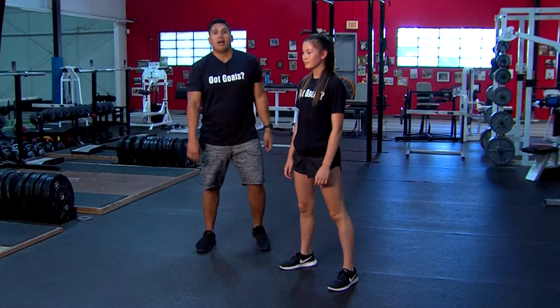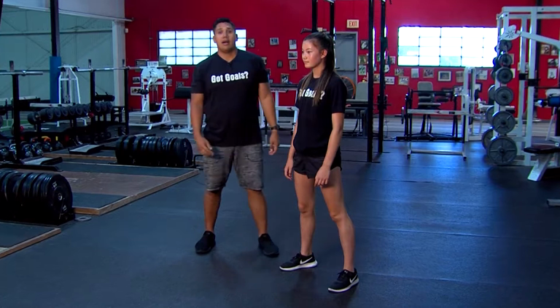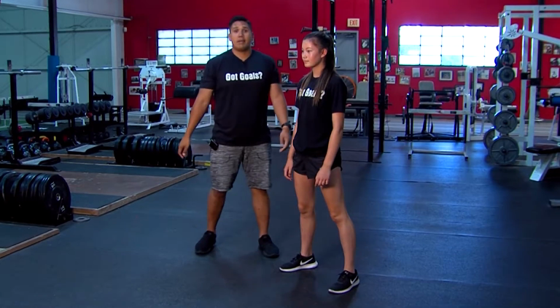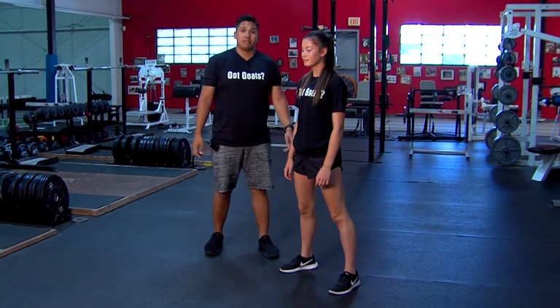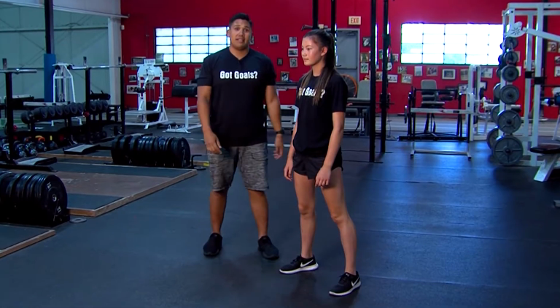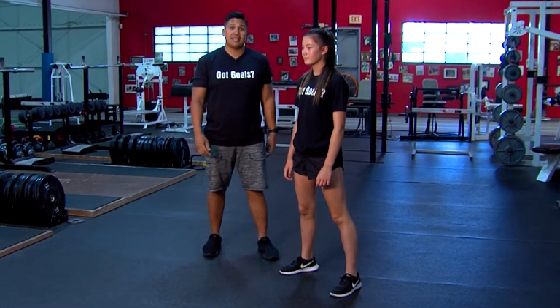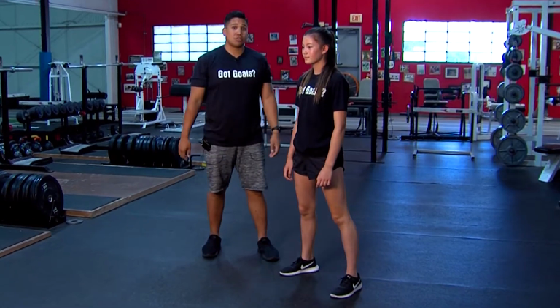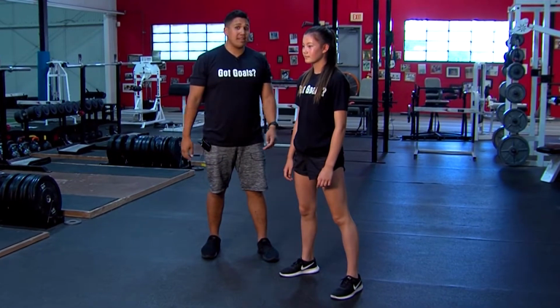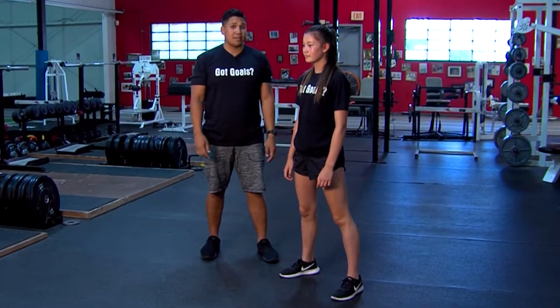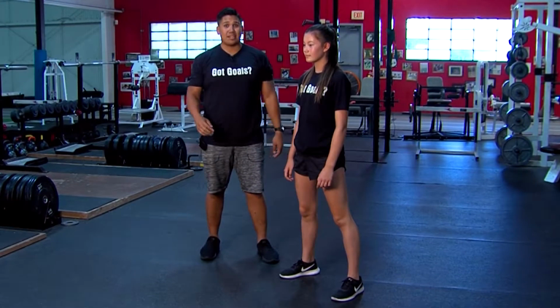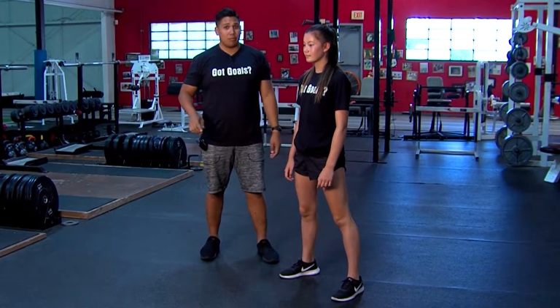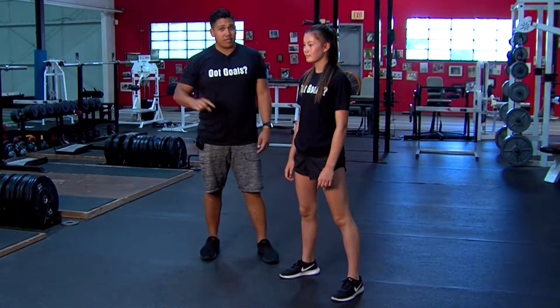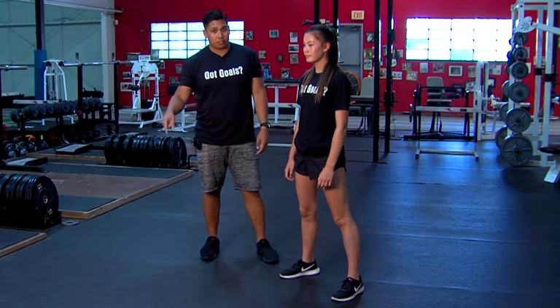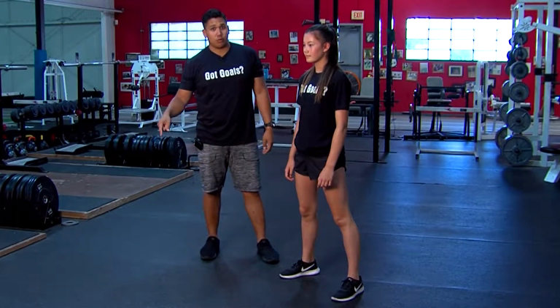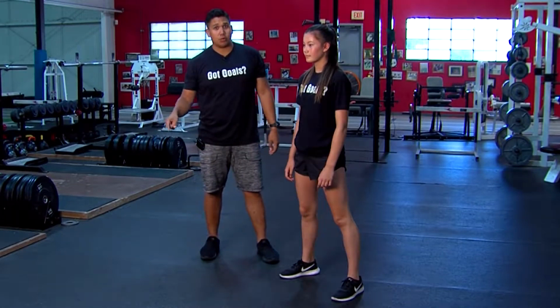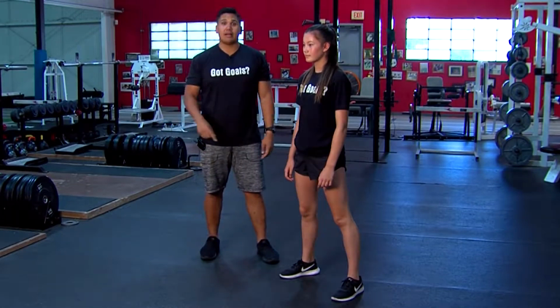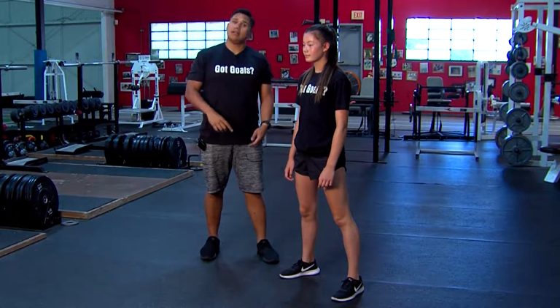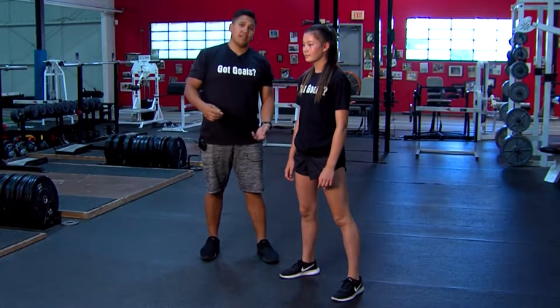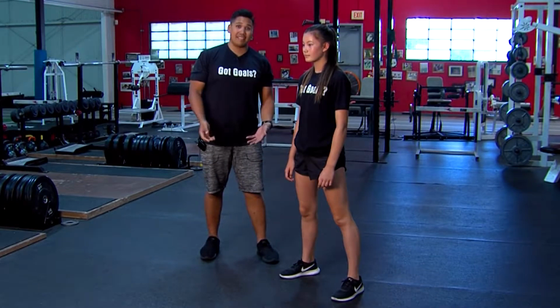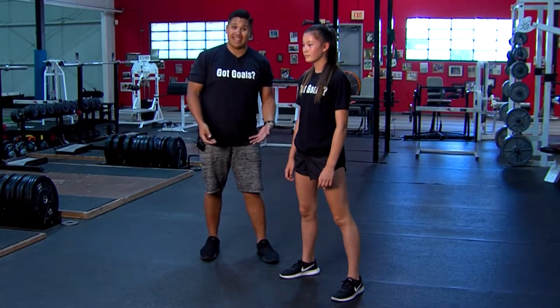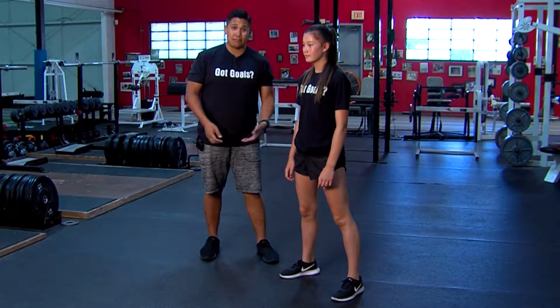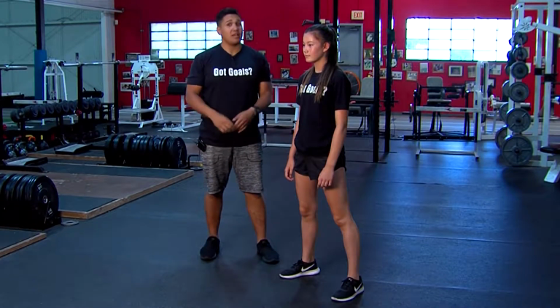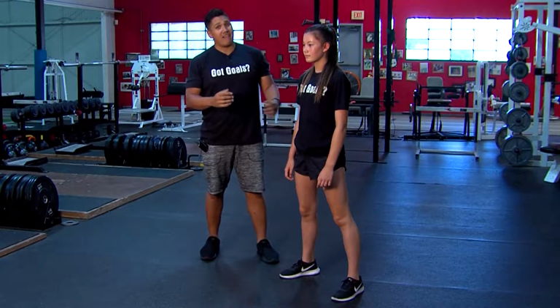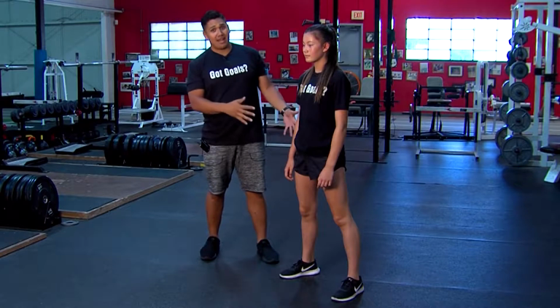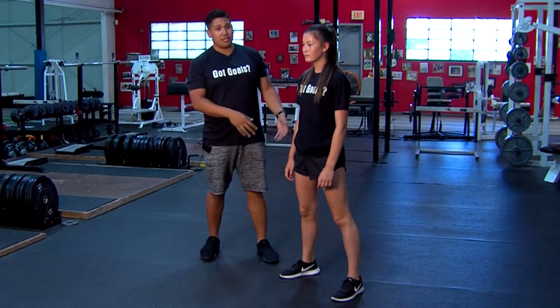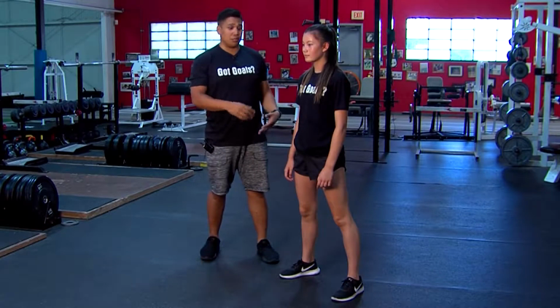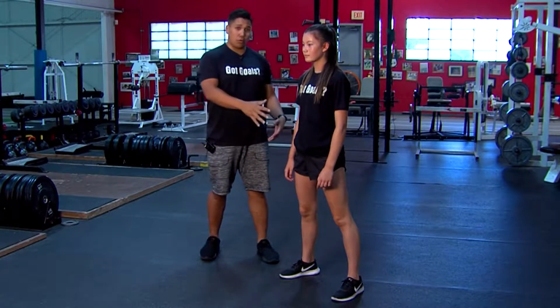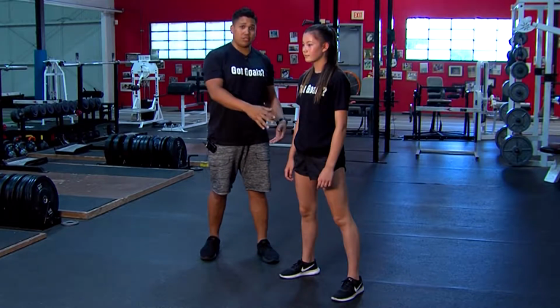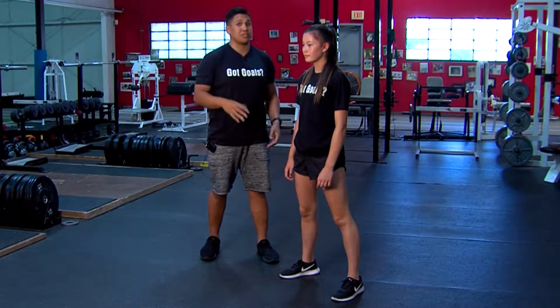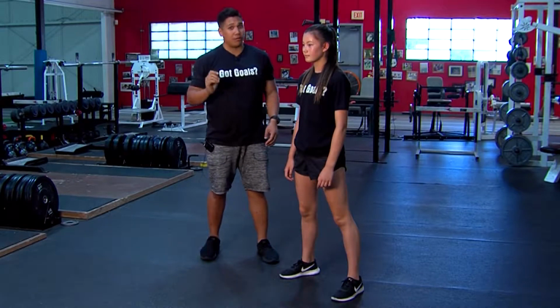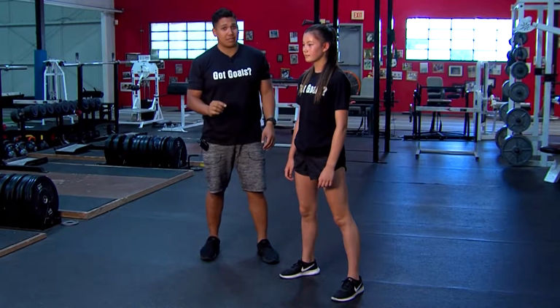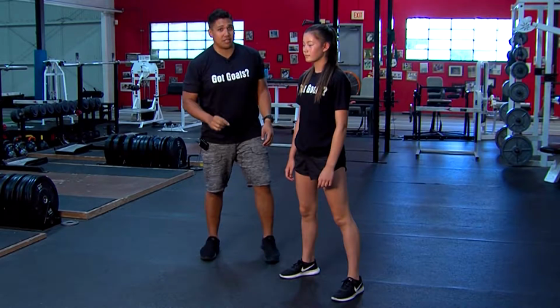Hi, I'm Andrew Havili. Today's training tip is actually a precursor to a squat. If you have tight hips, balance issues, or core issues, this is a great exercise.